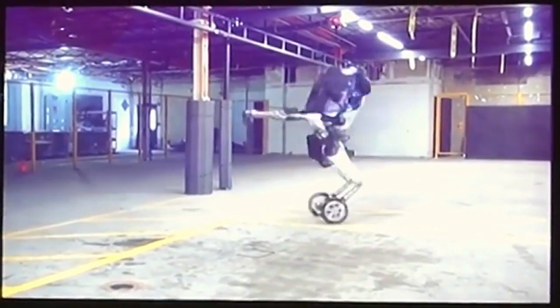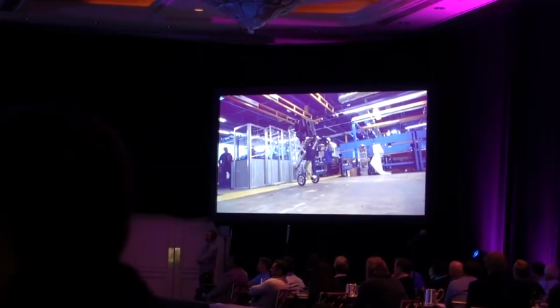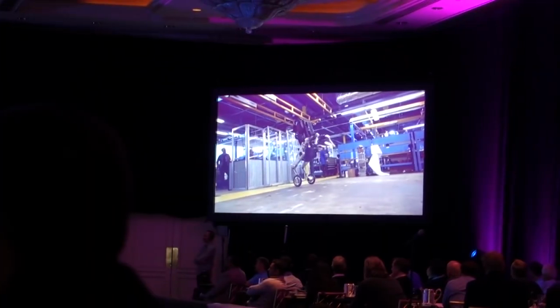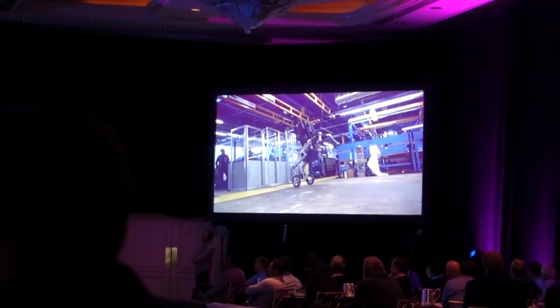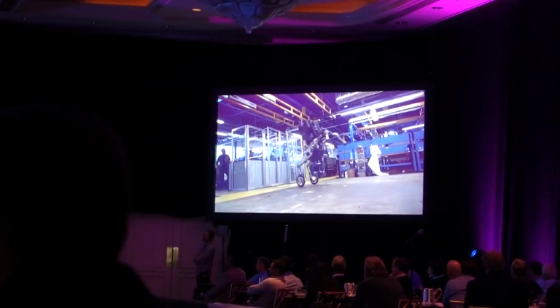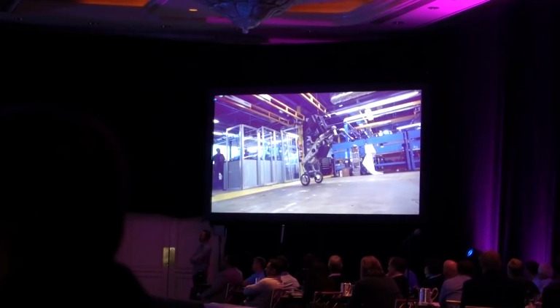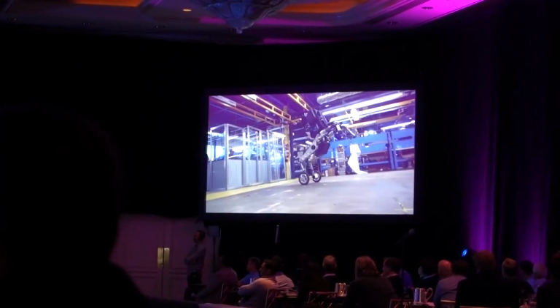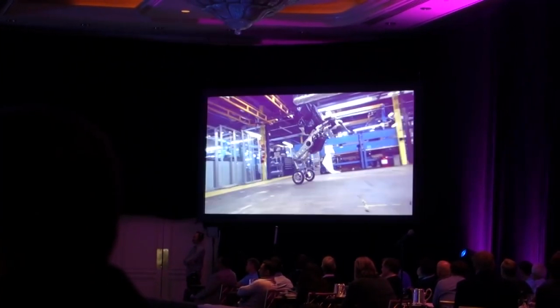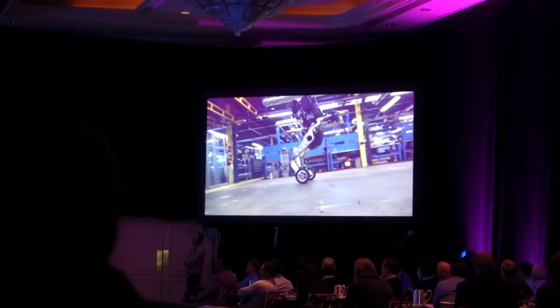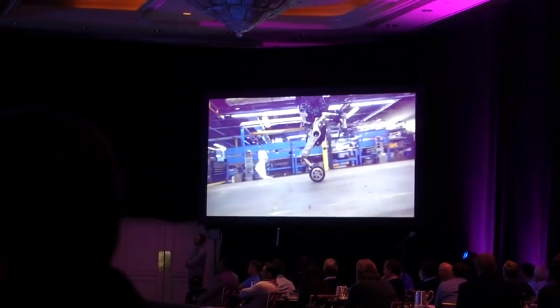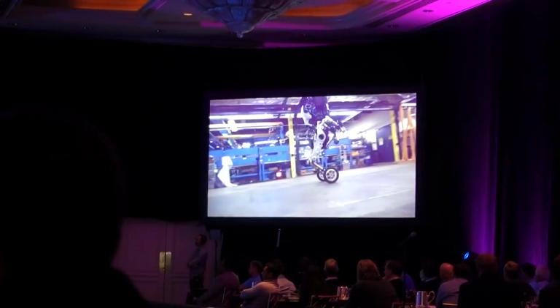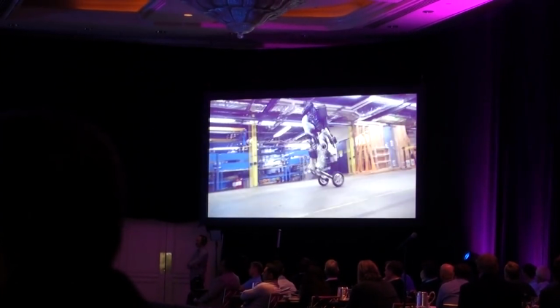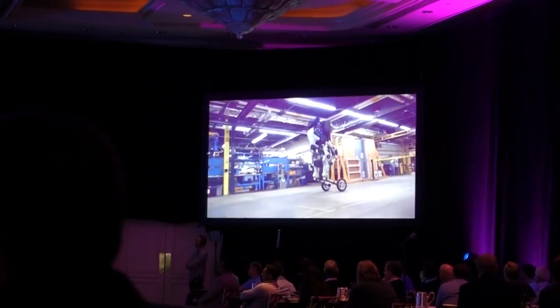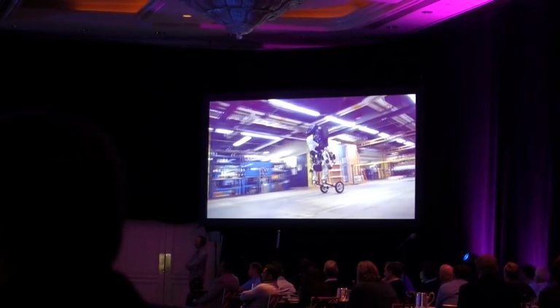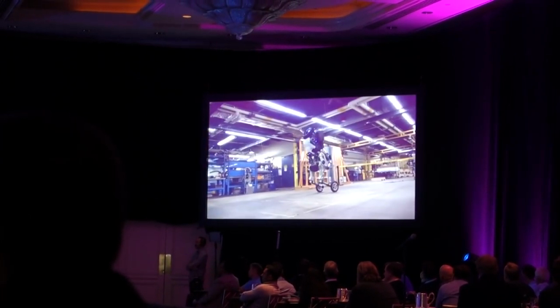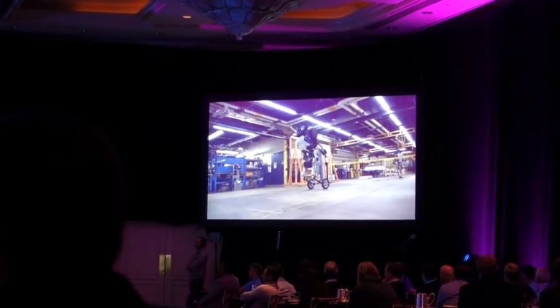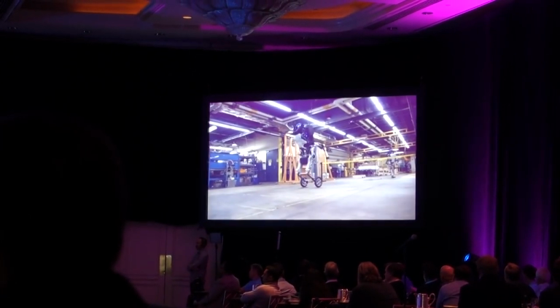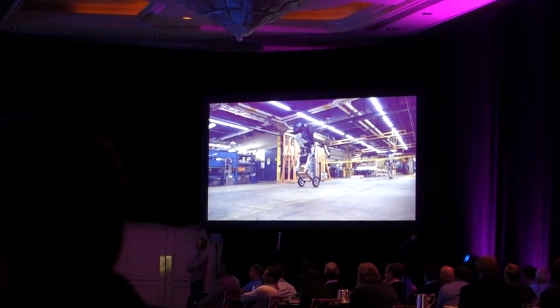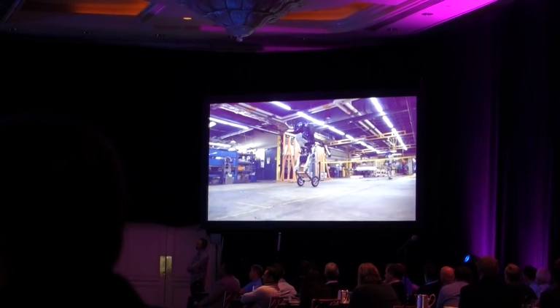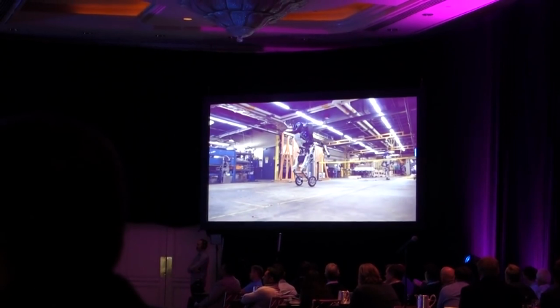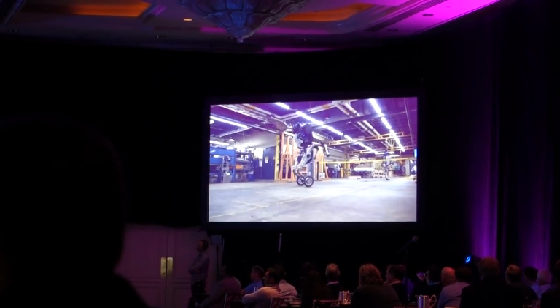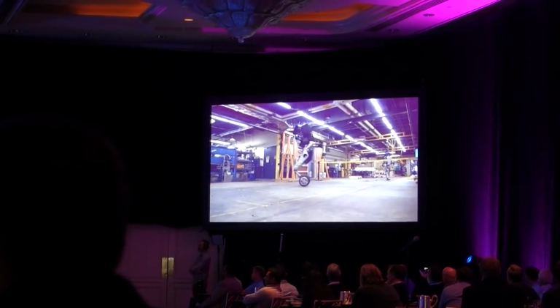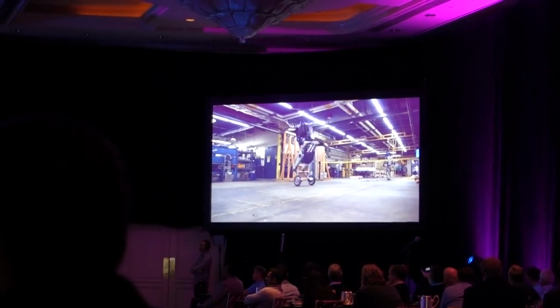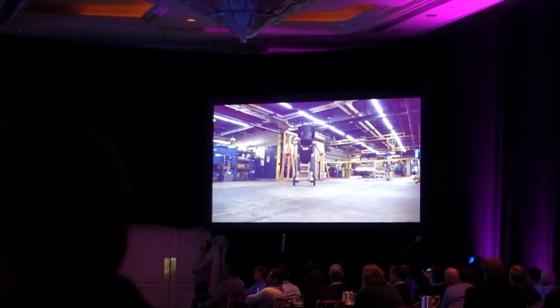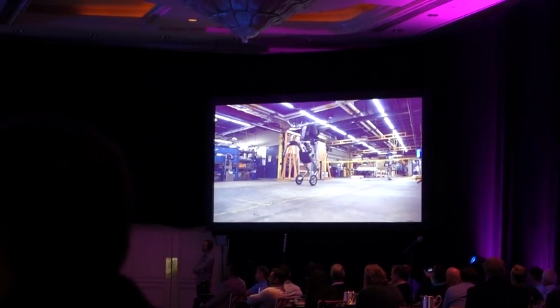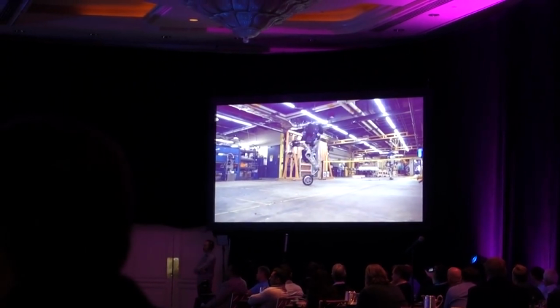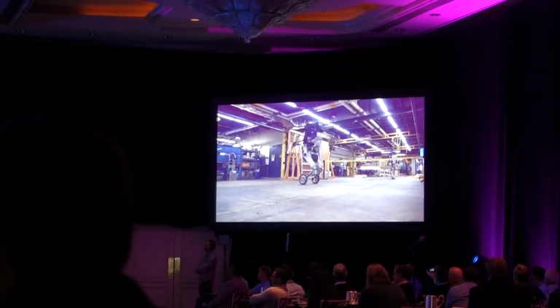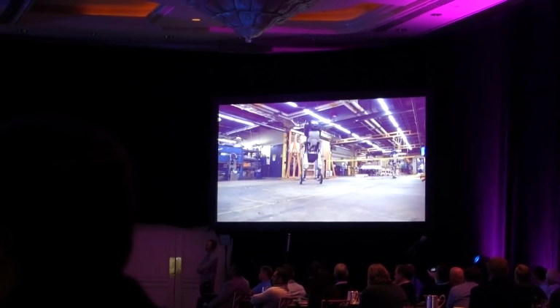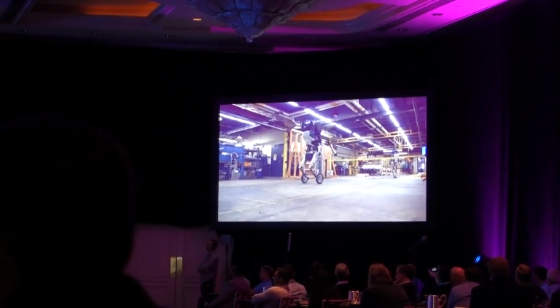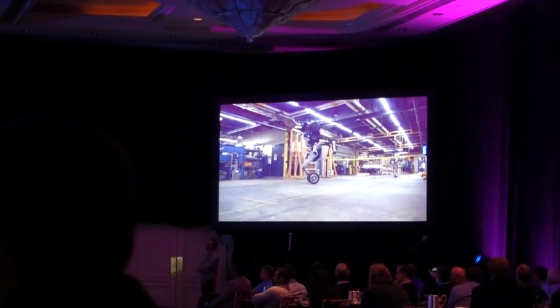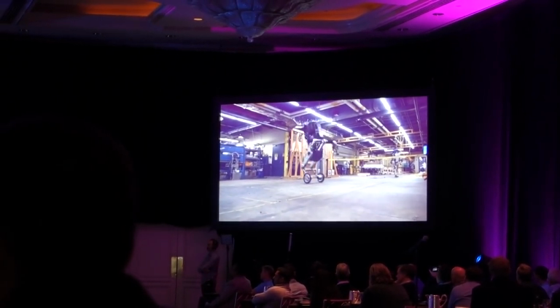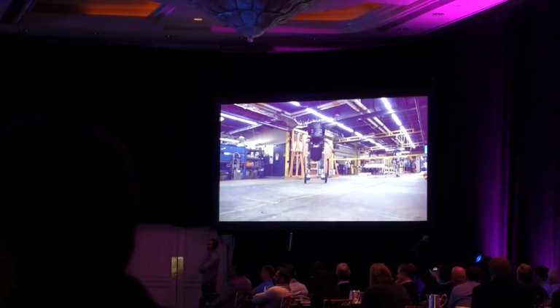So you guys are the first — this is the debut presentation — of what I think will be a nightmare inducing robot.